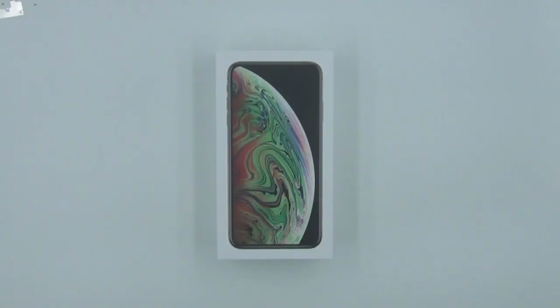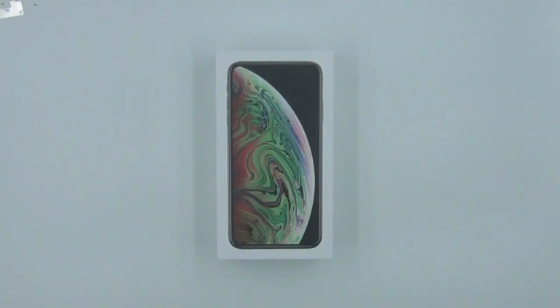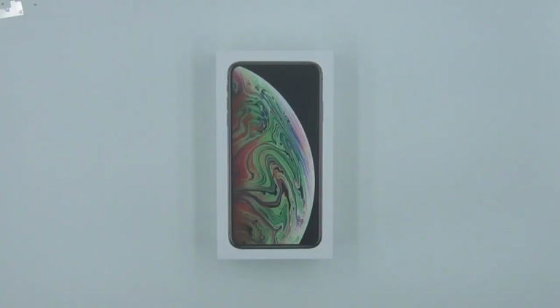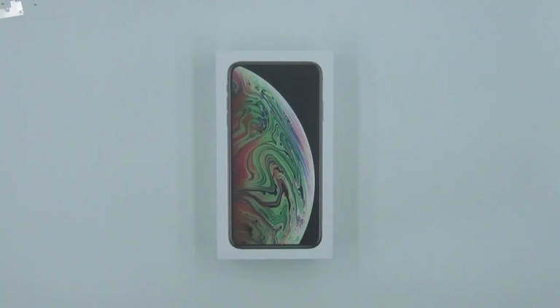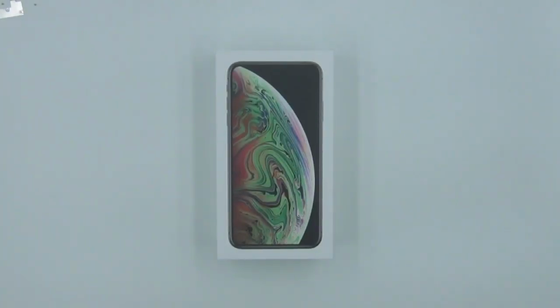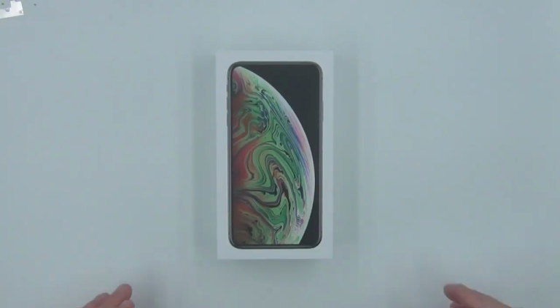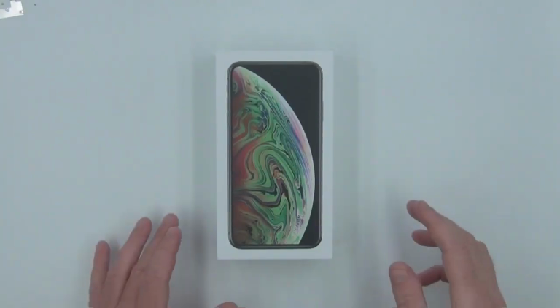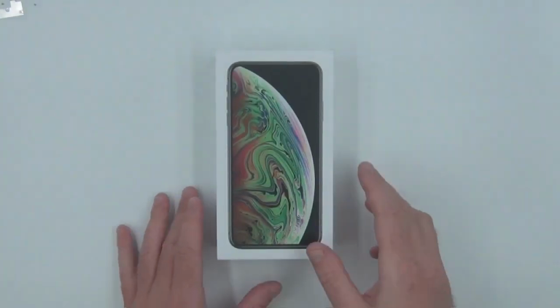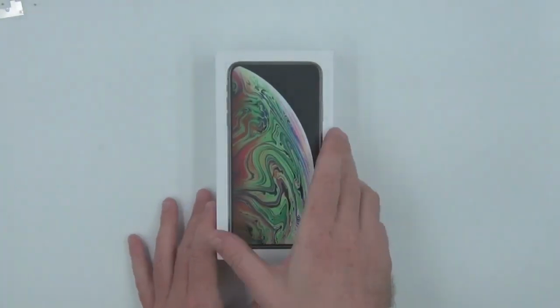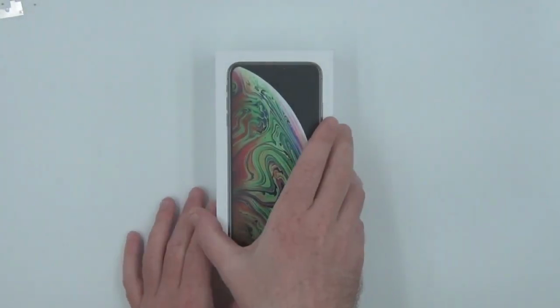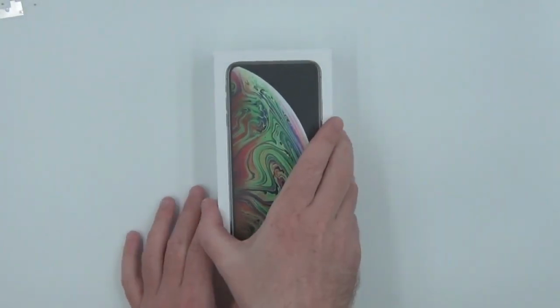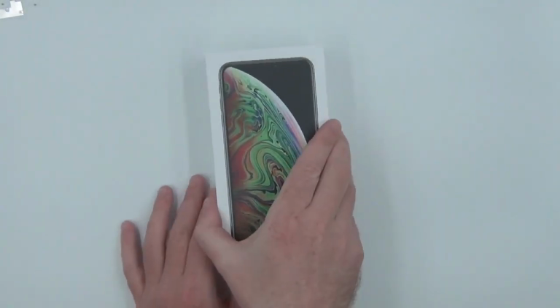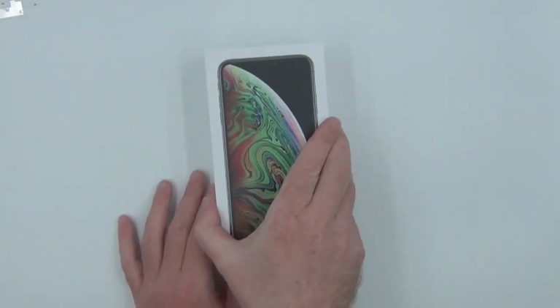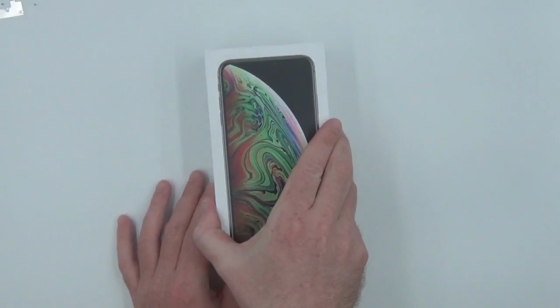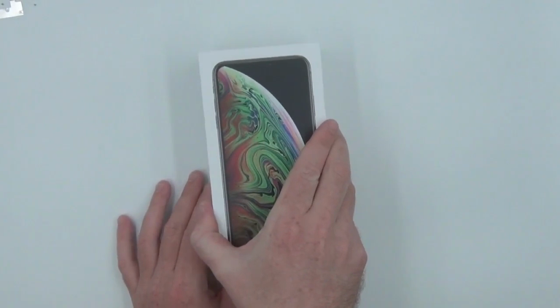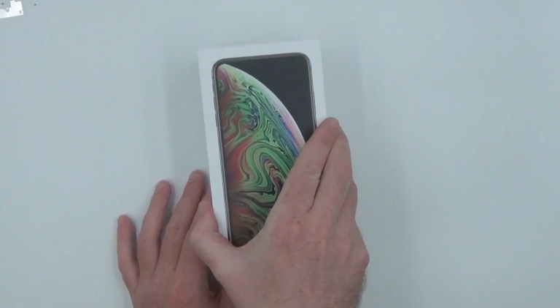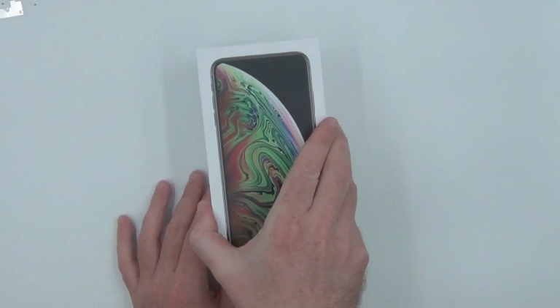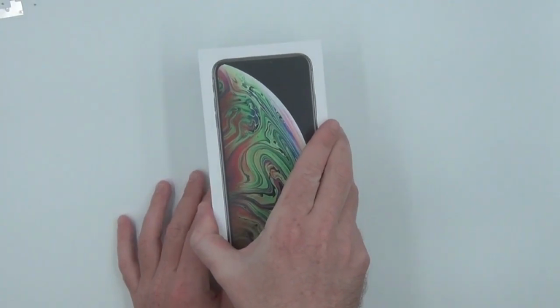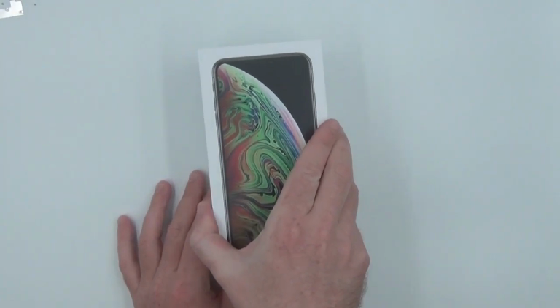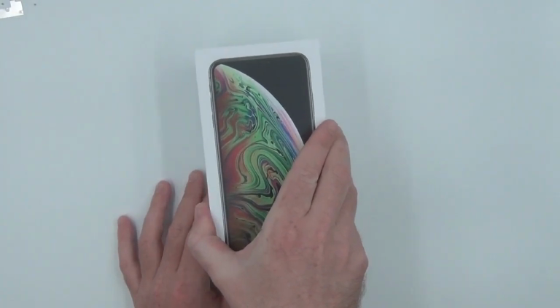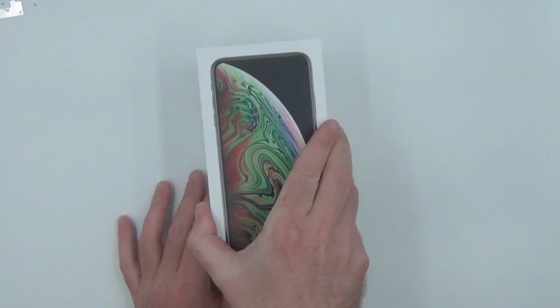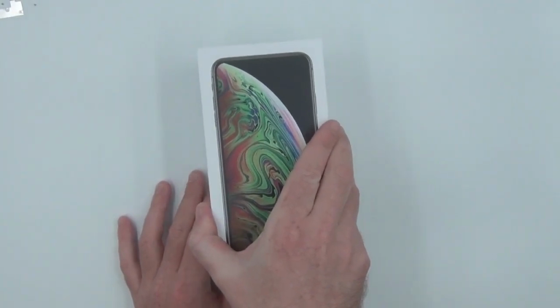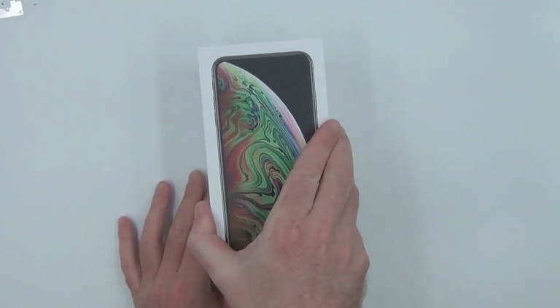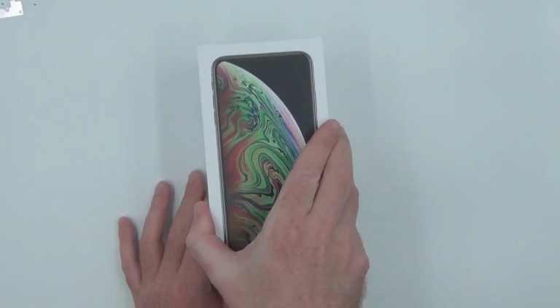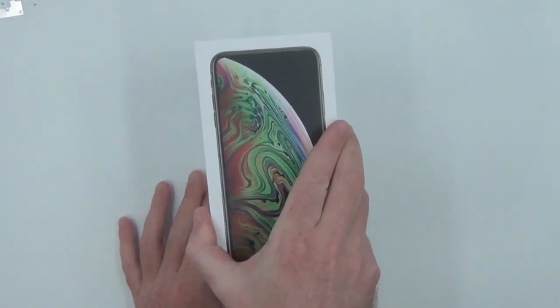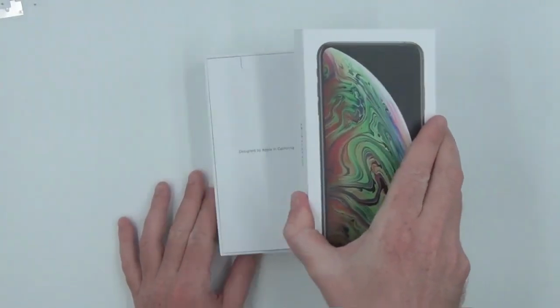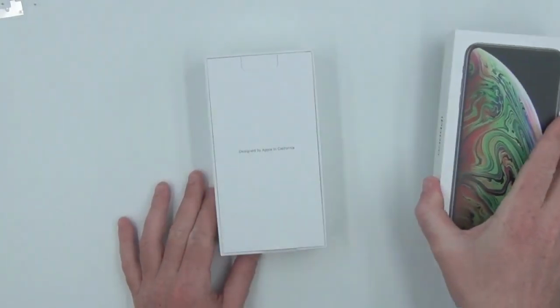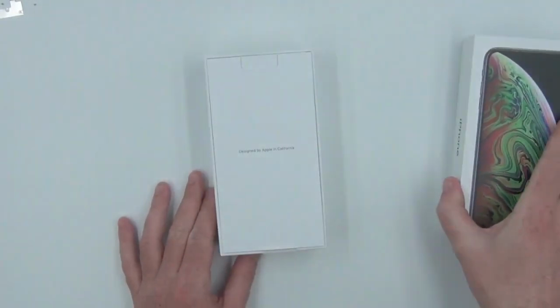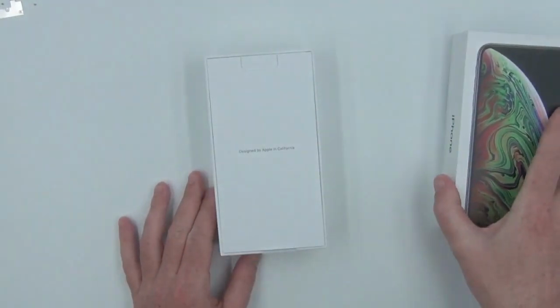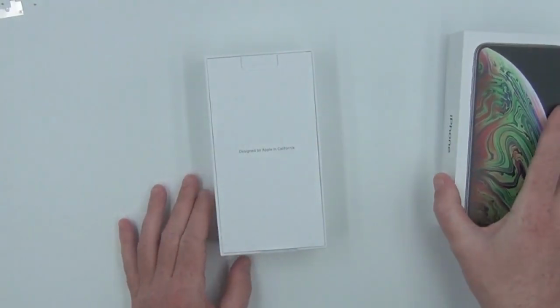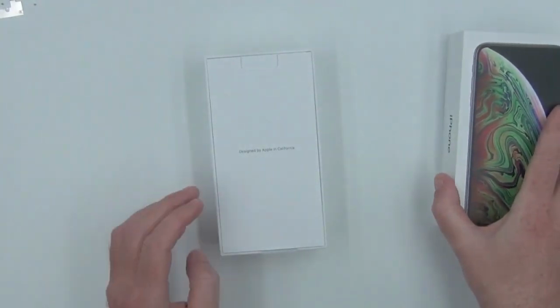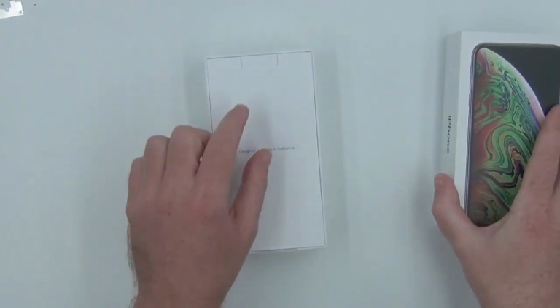Welcome to the Injured Gadgets YouTube channel. Today we'll be doing a screen replacement of the iPhone XS Max.